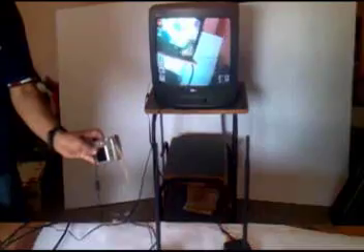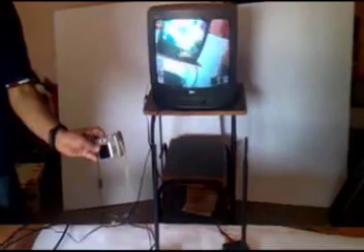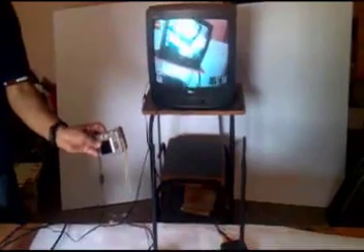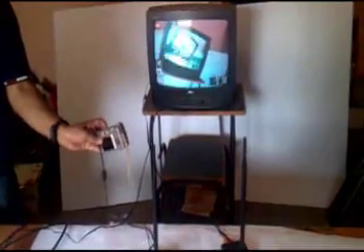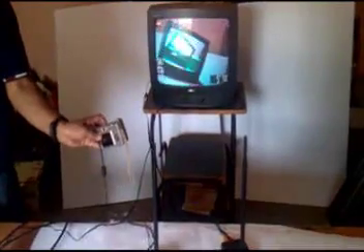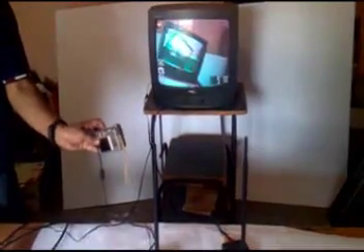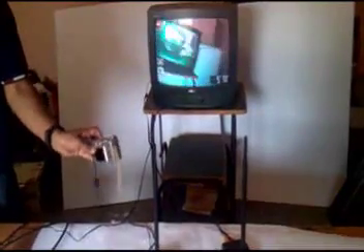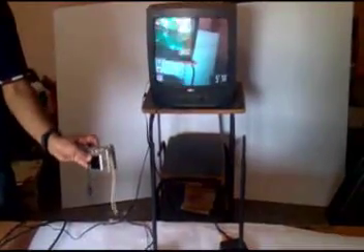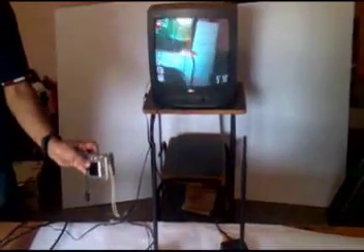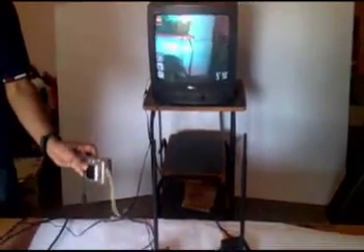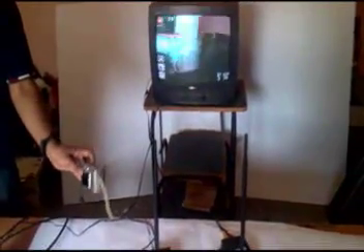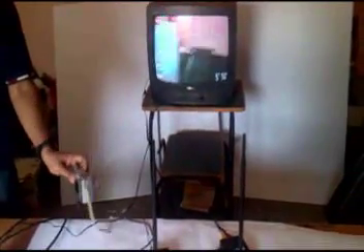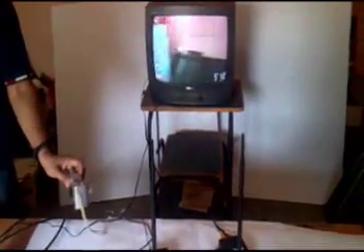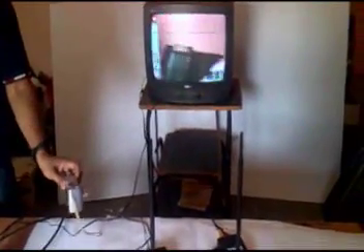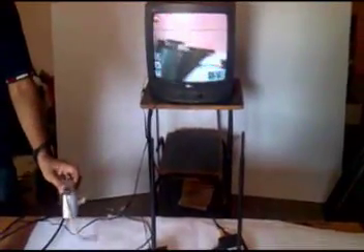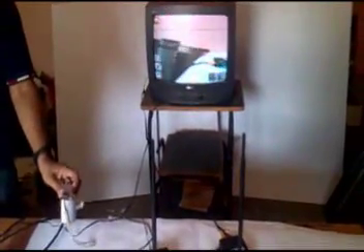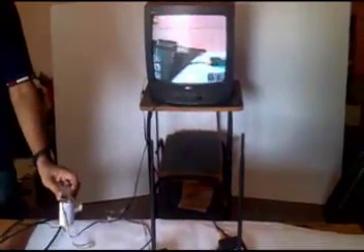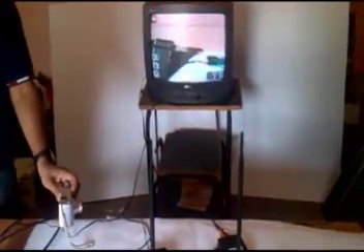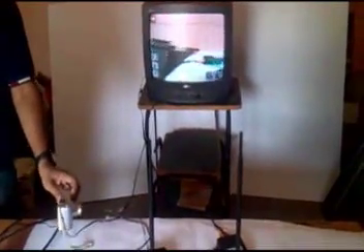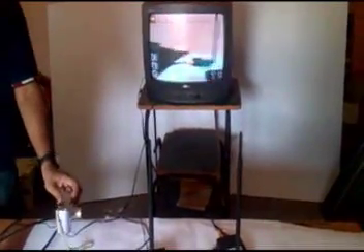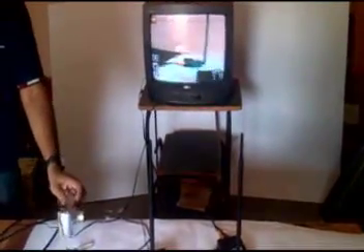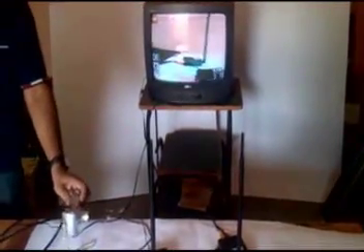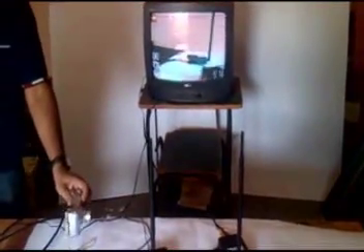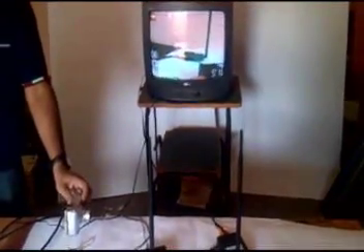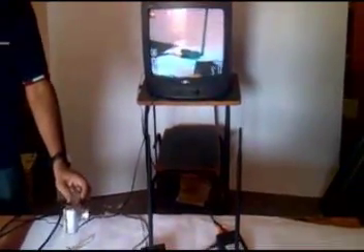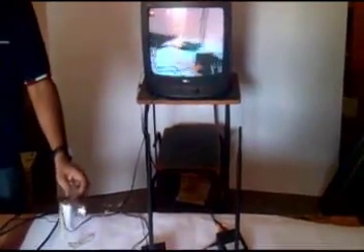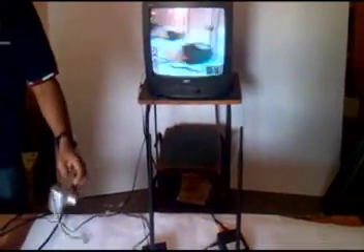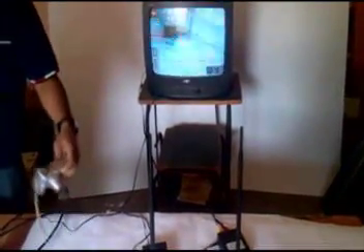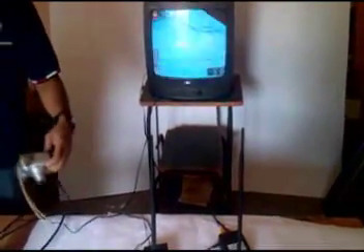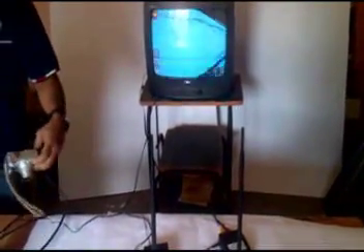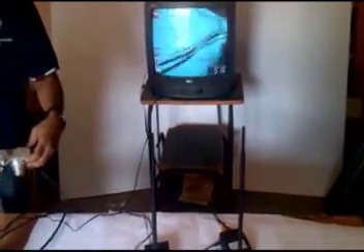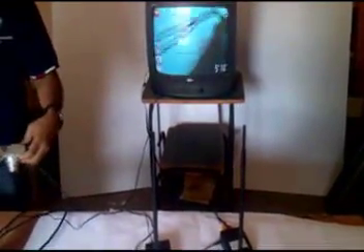Here, for demonstration purposes, we have kept the machines just half a meter apart.